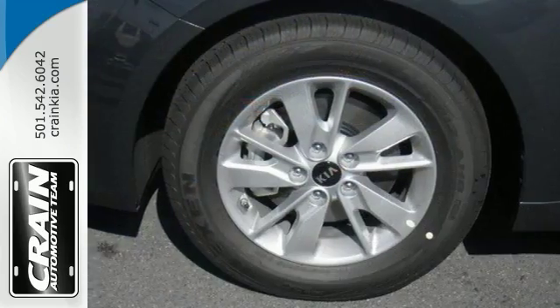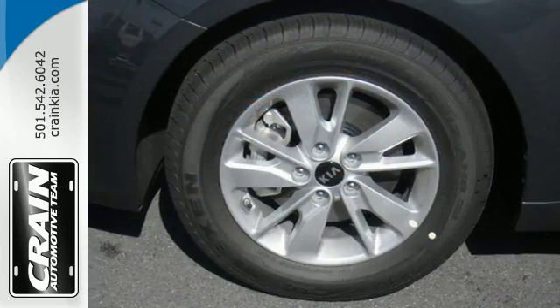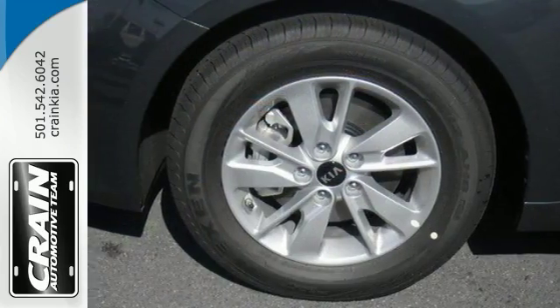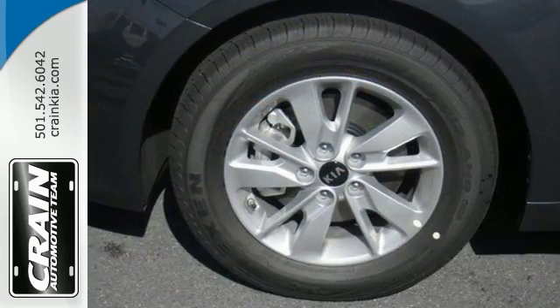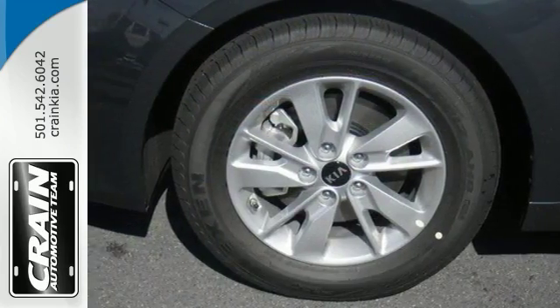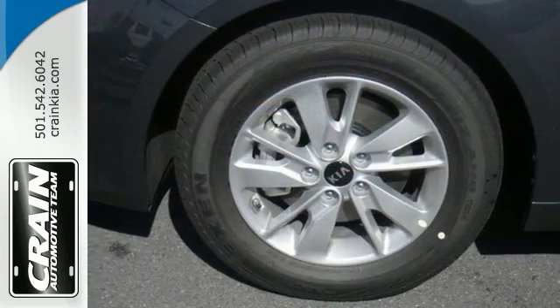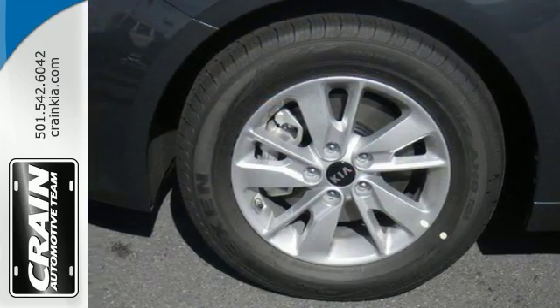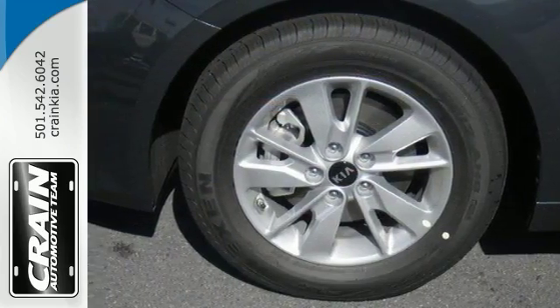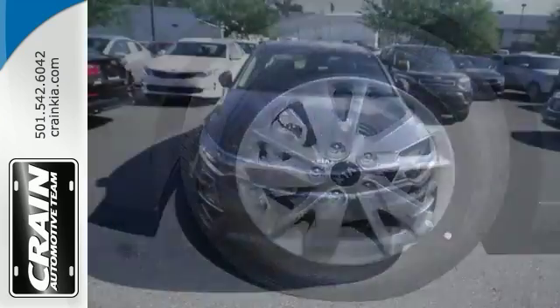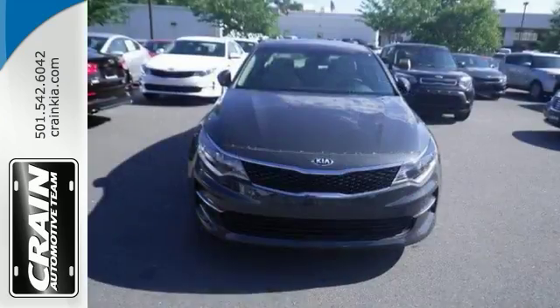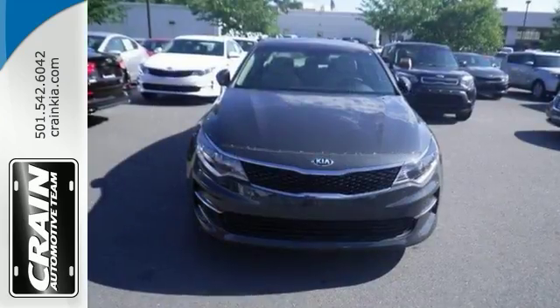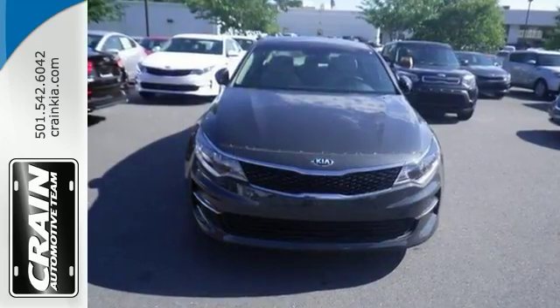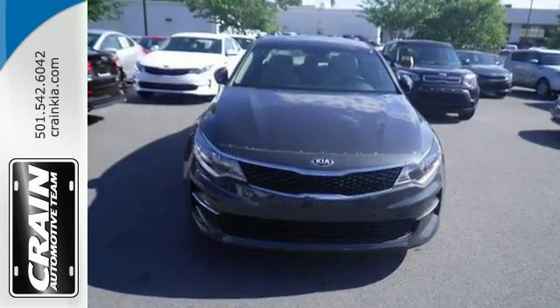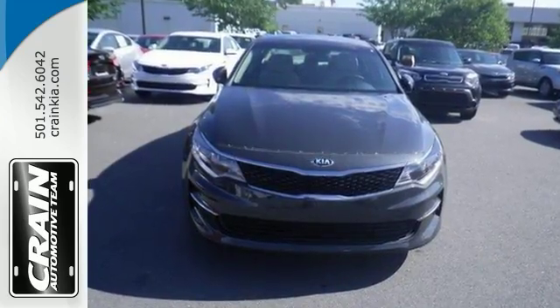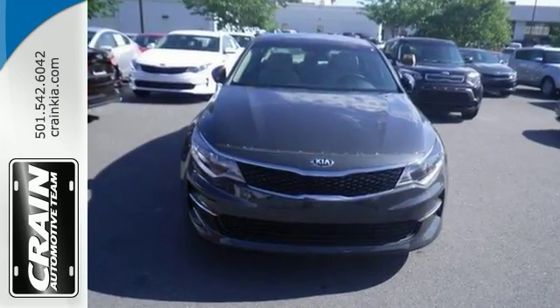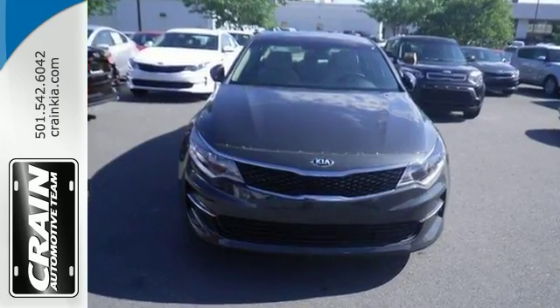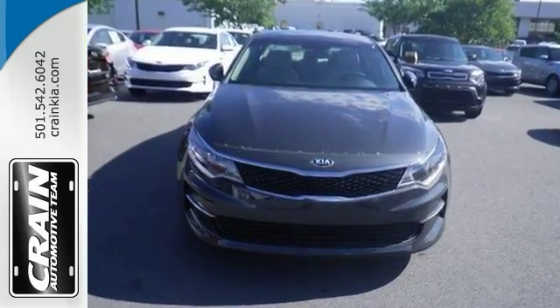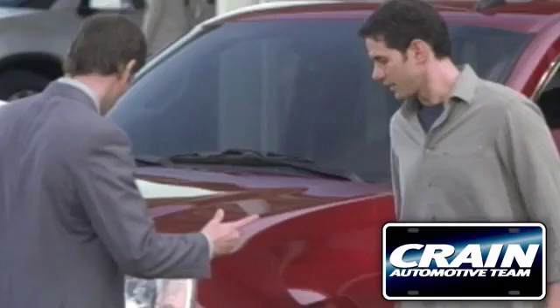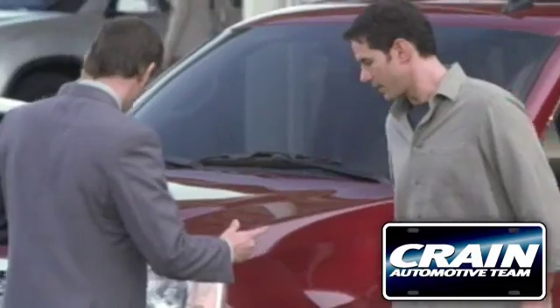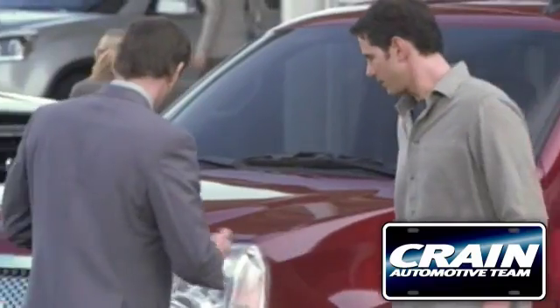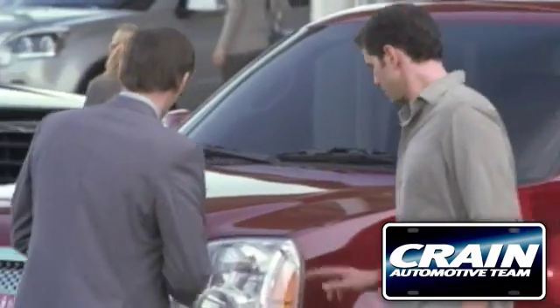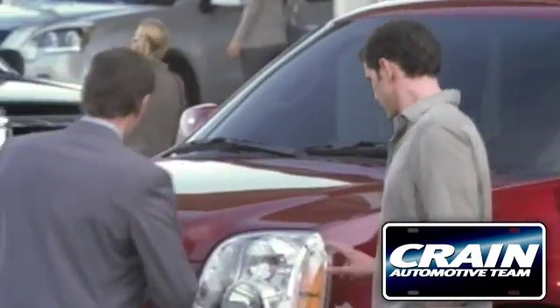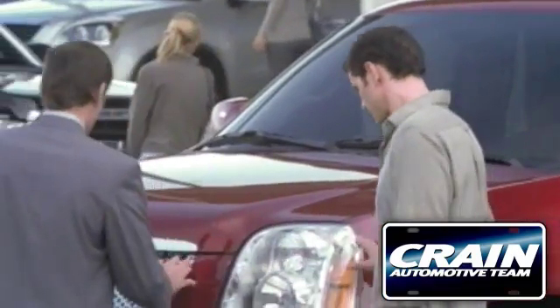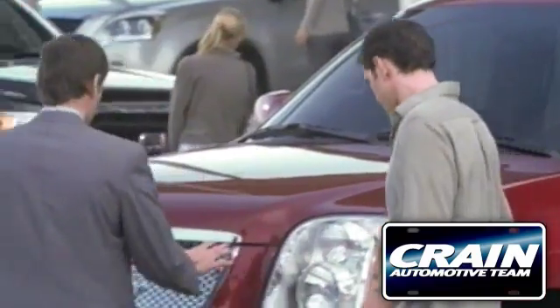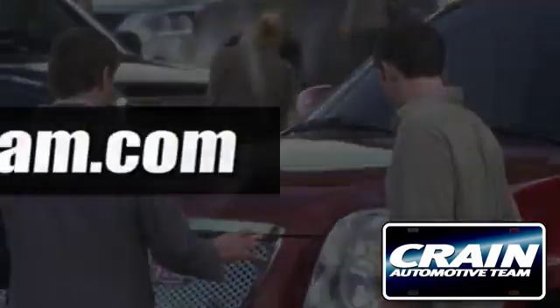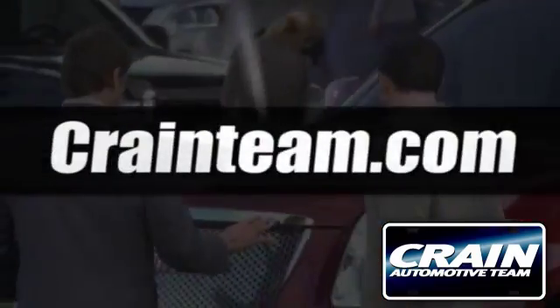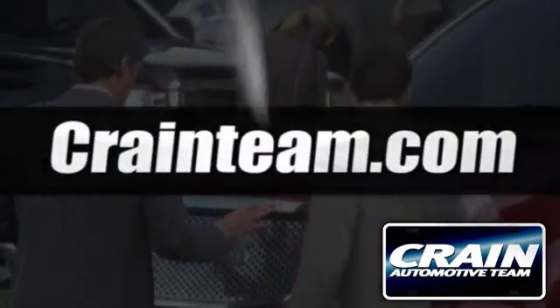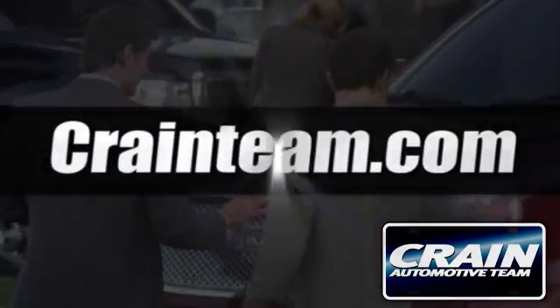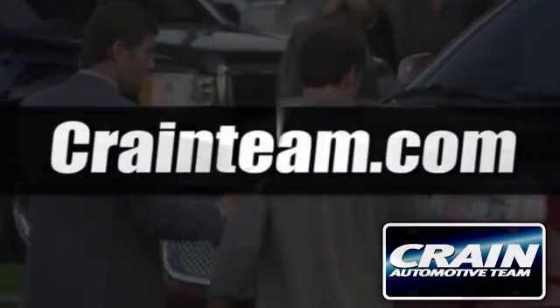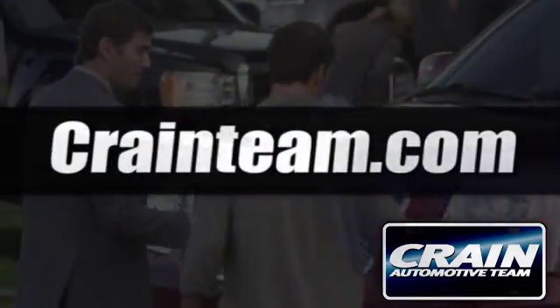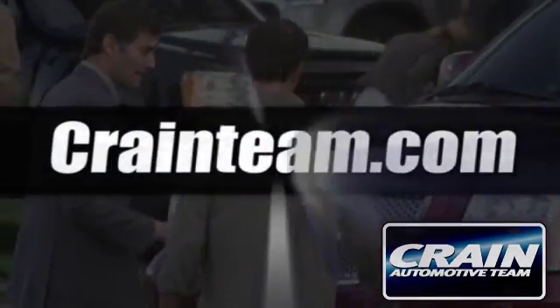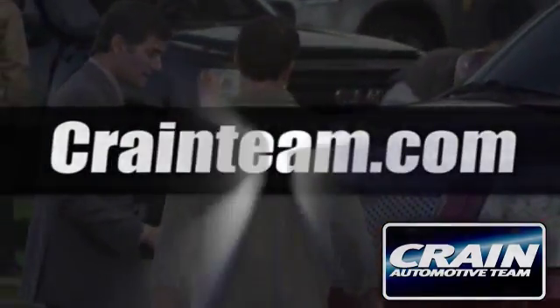We'd love to have you take it for a test drive. Visit us anytime at craneteam.com.